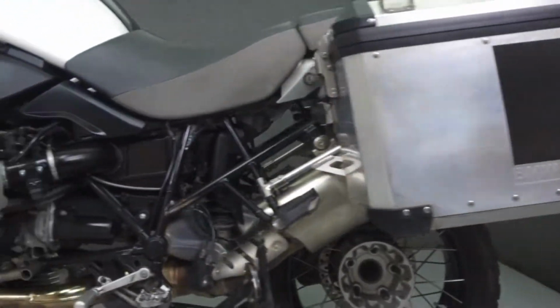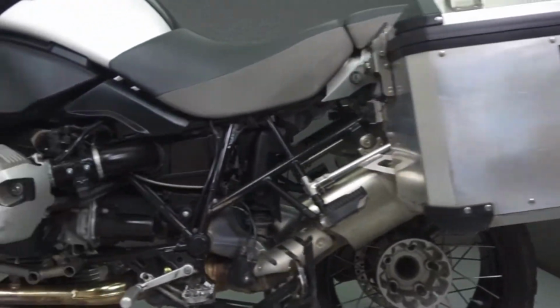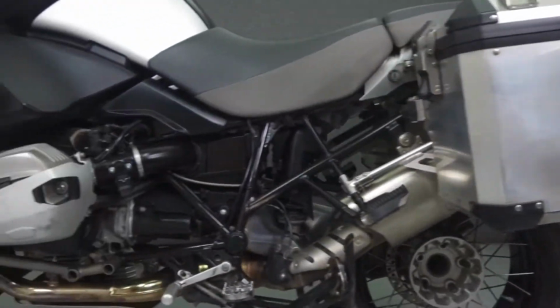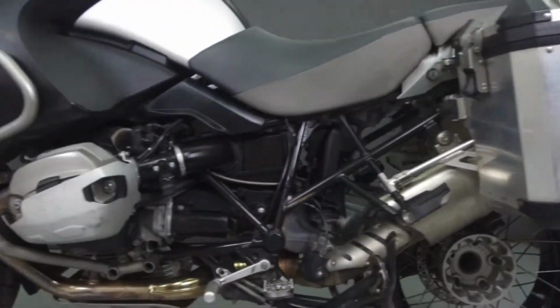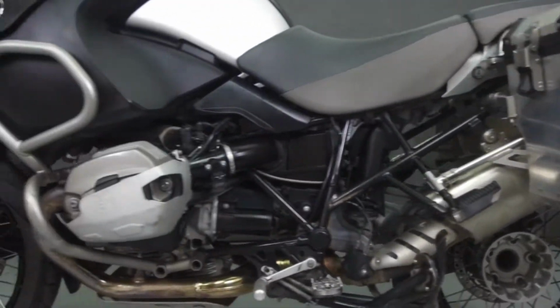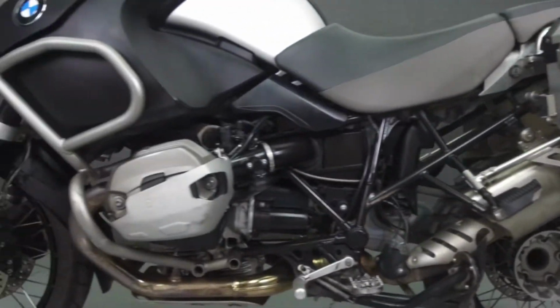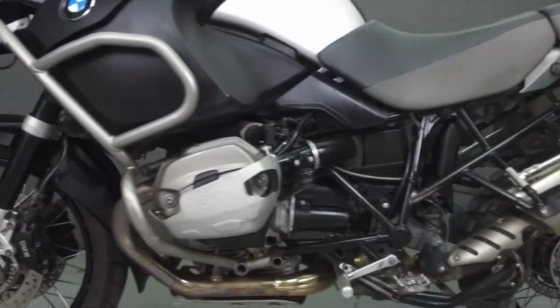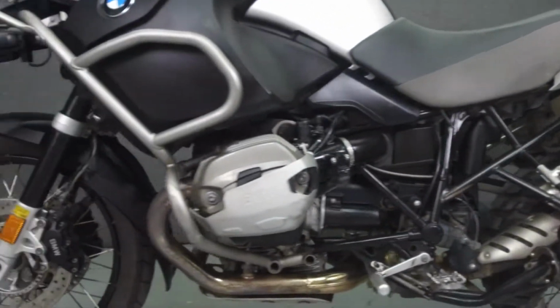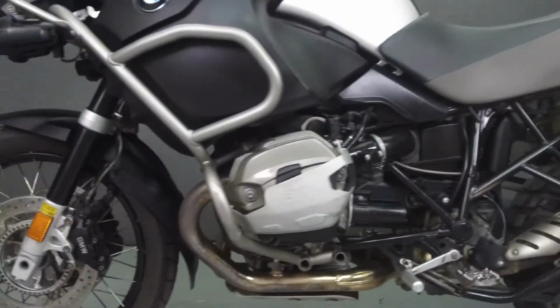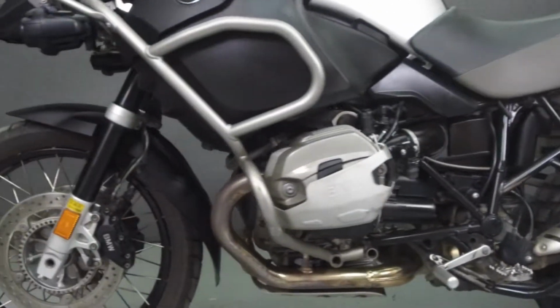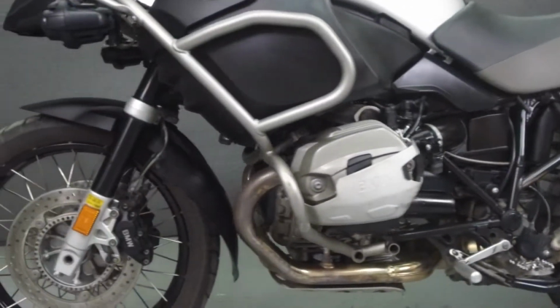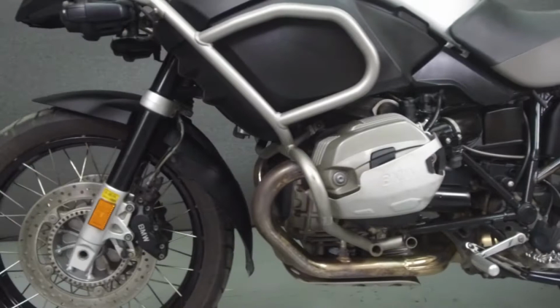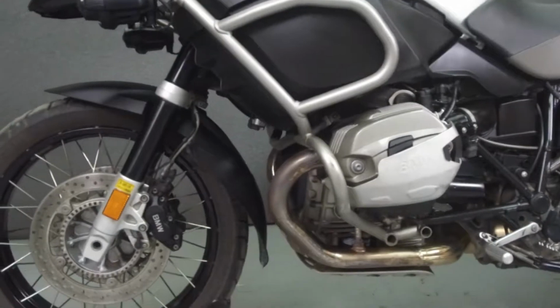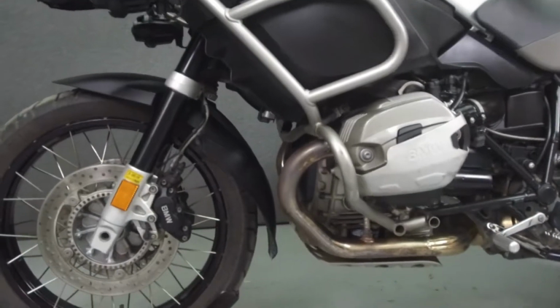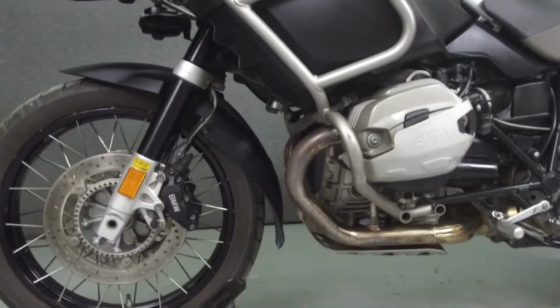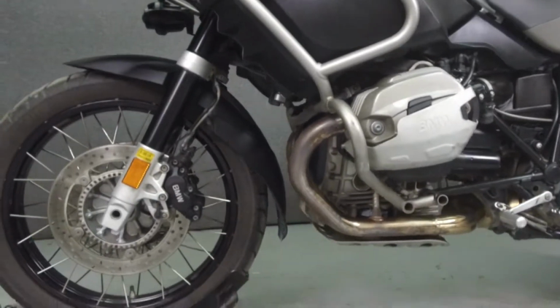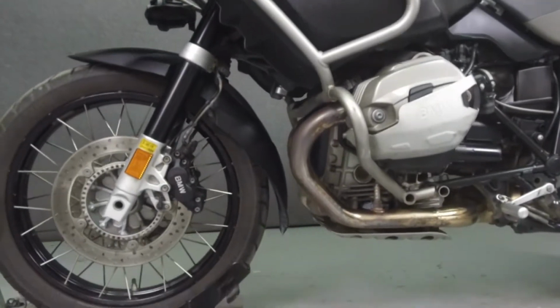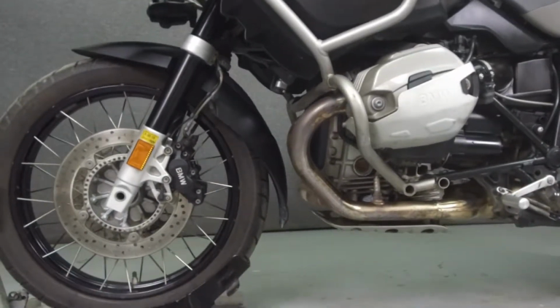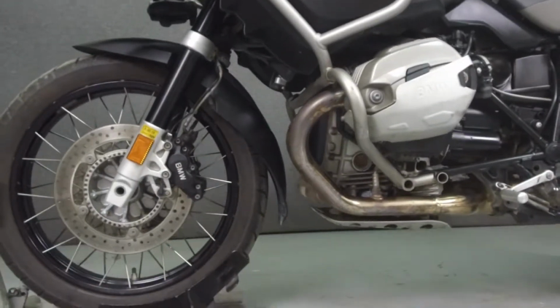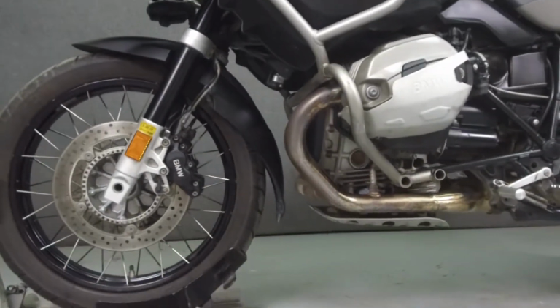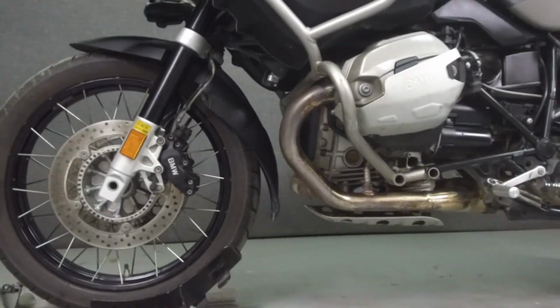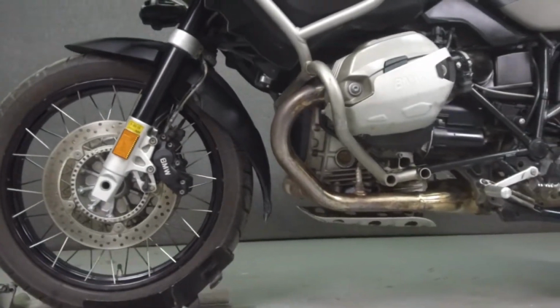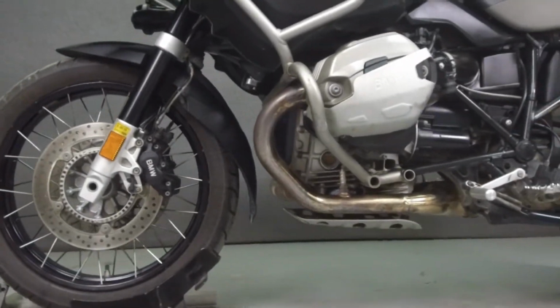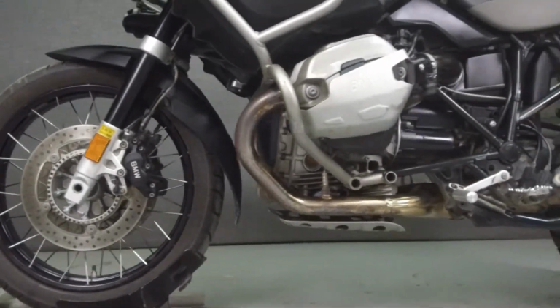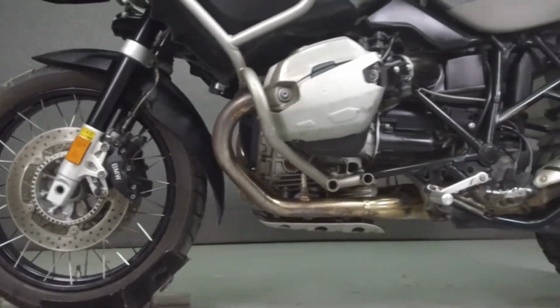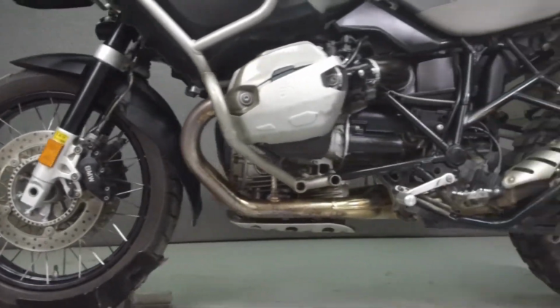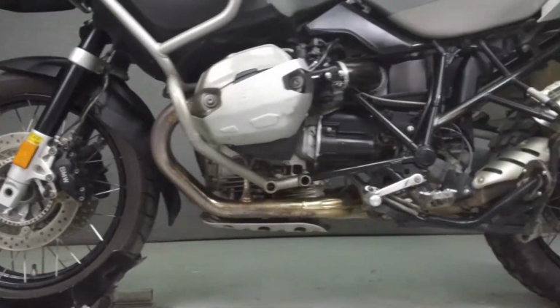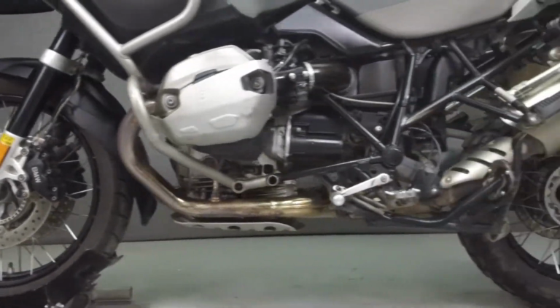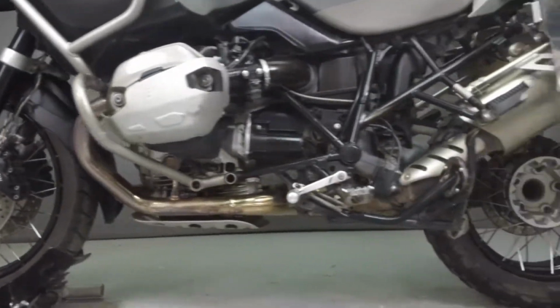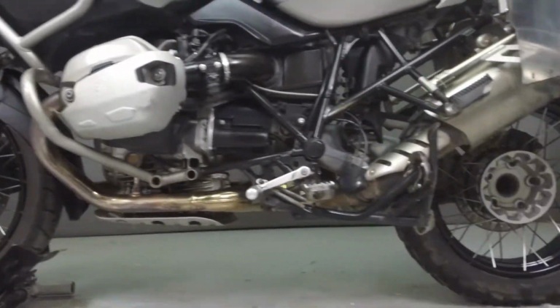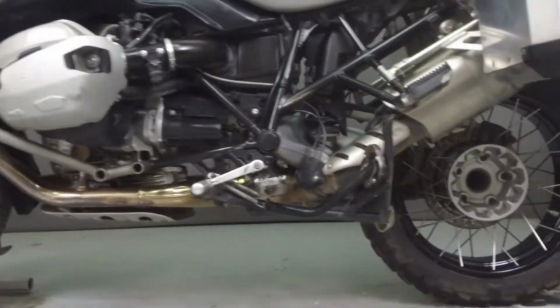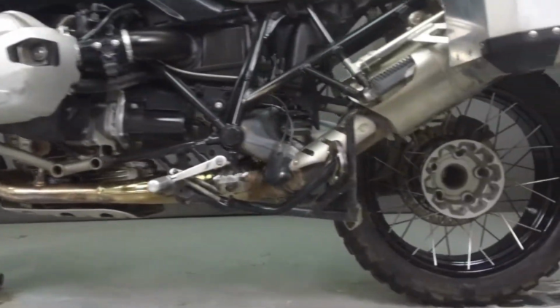This bike comes equipped with ABS, ESA, ASC, and an onboard computer, as well as heated grips.